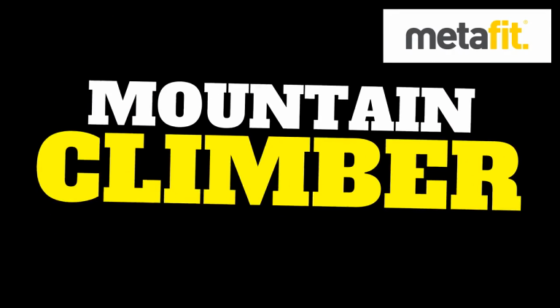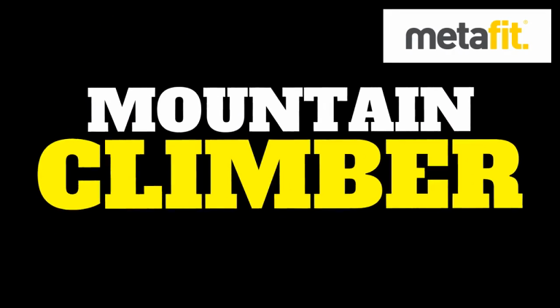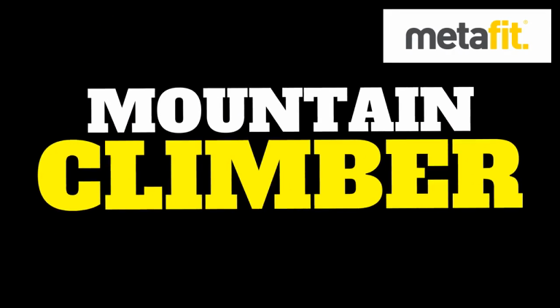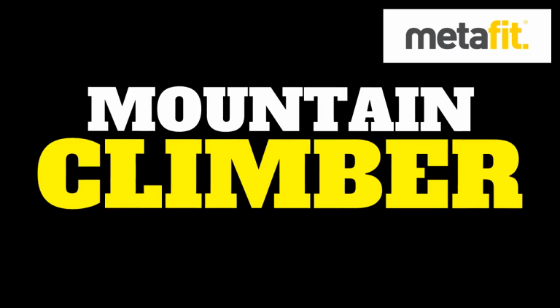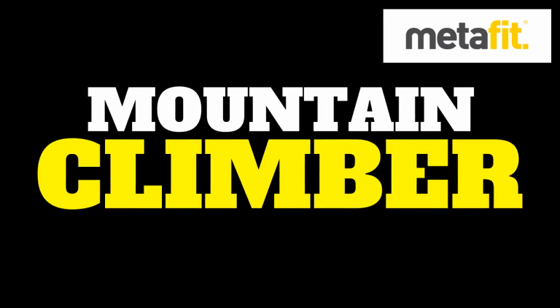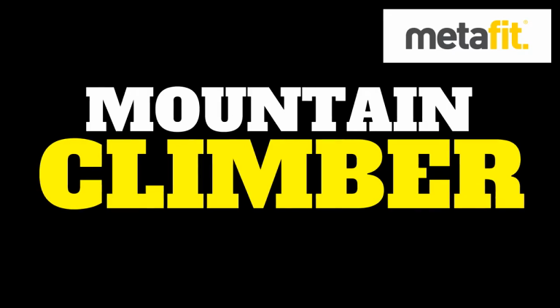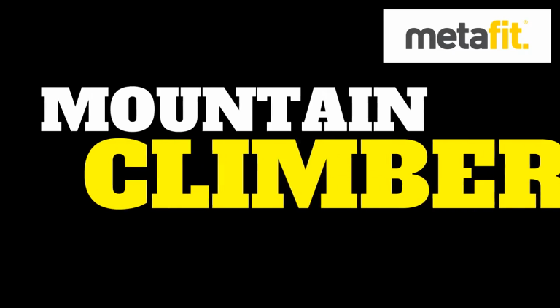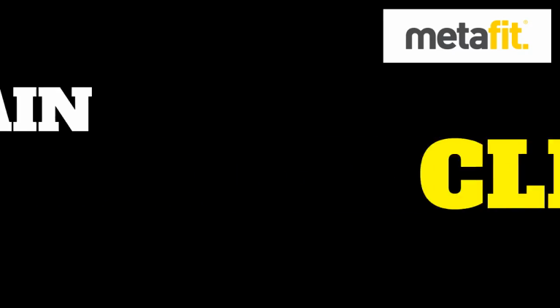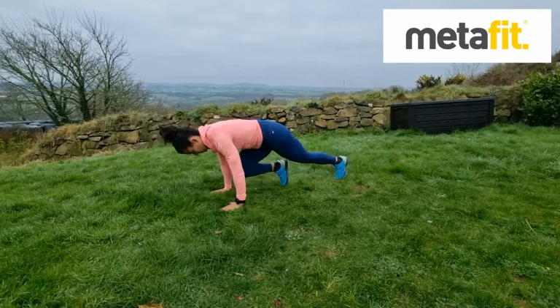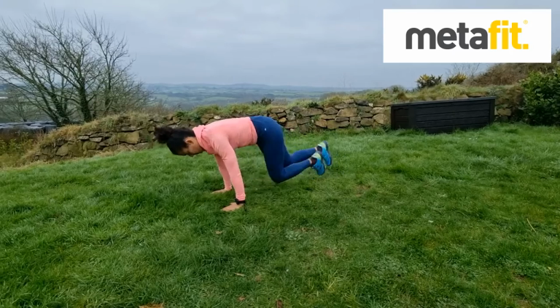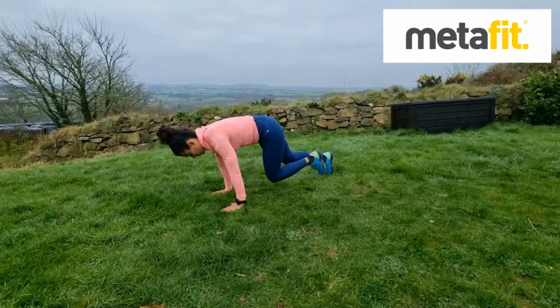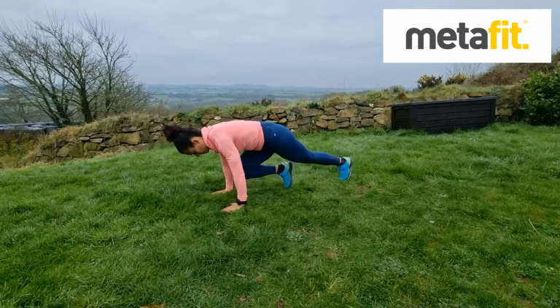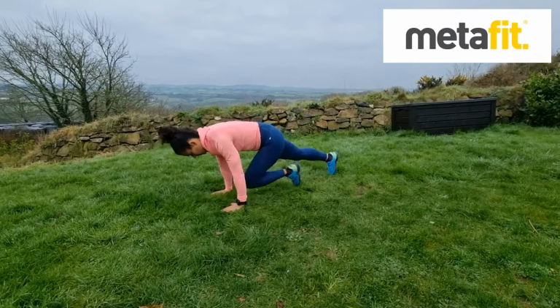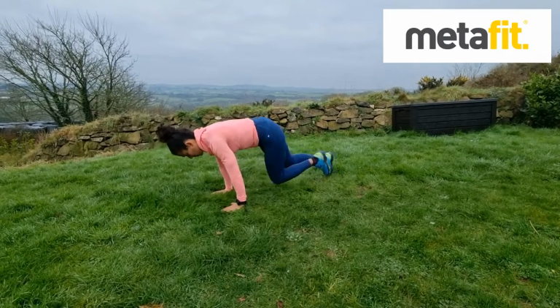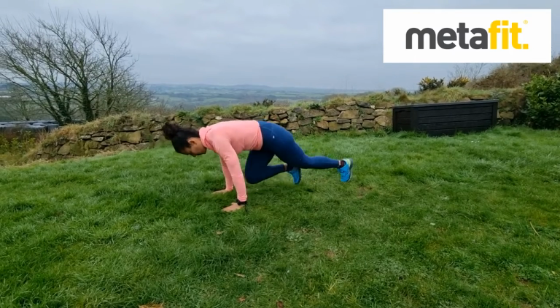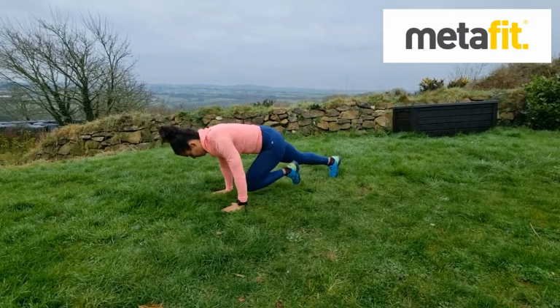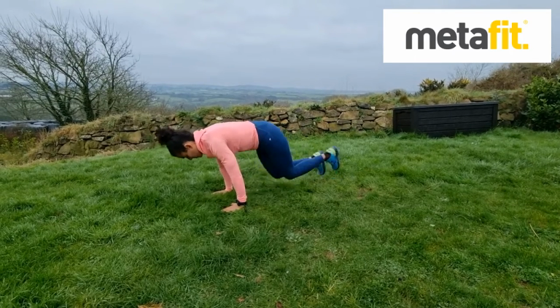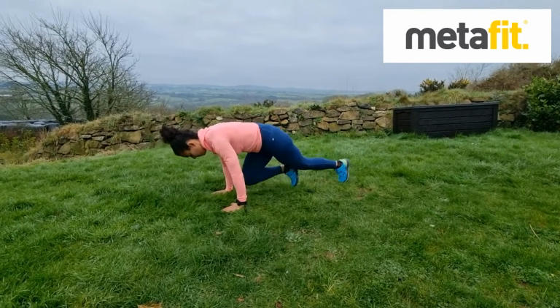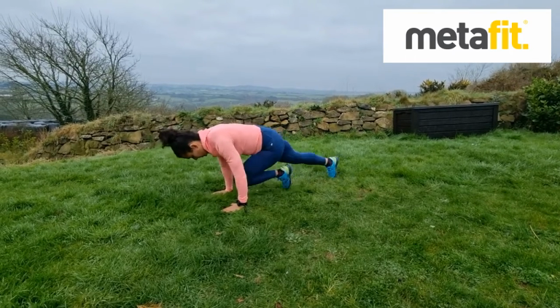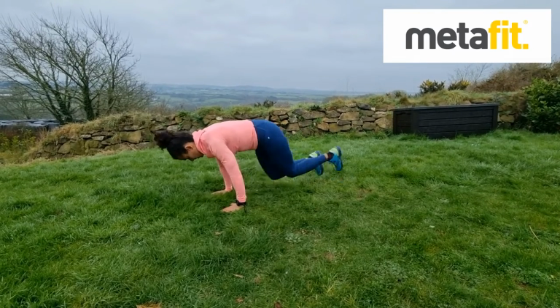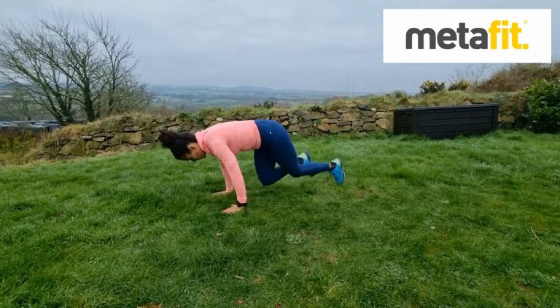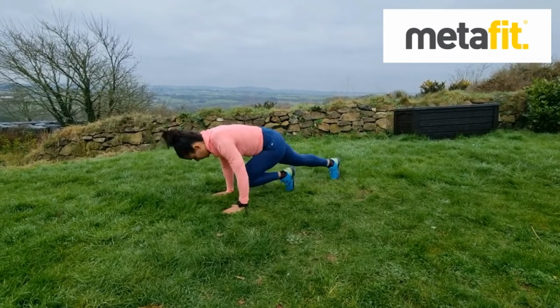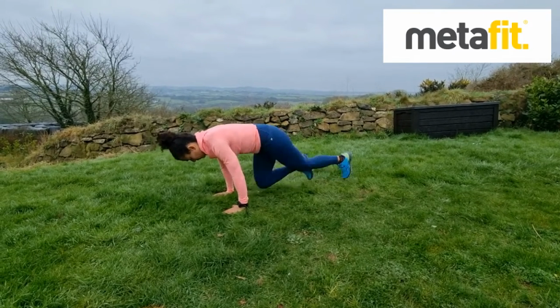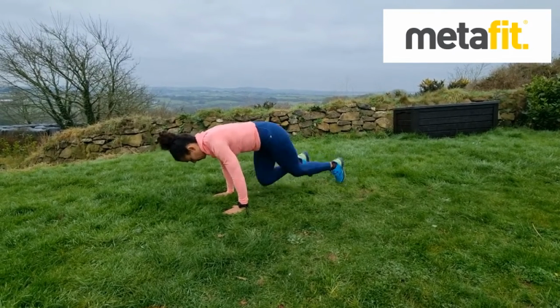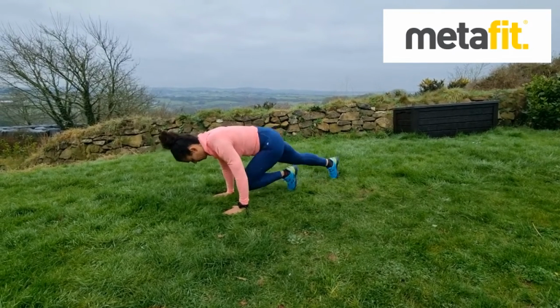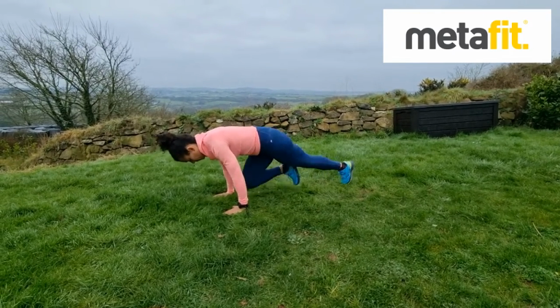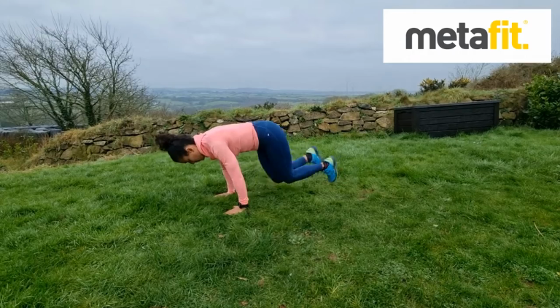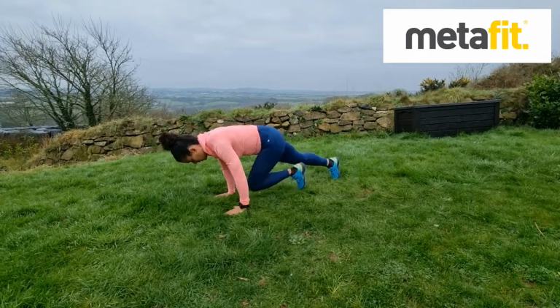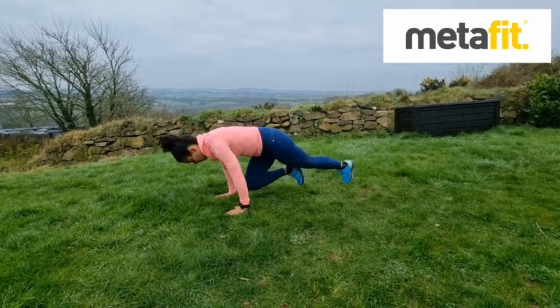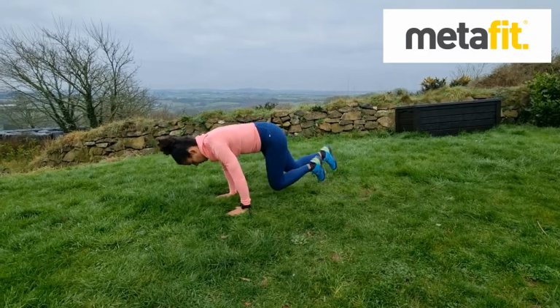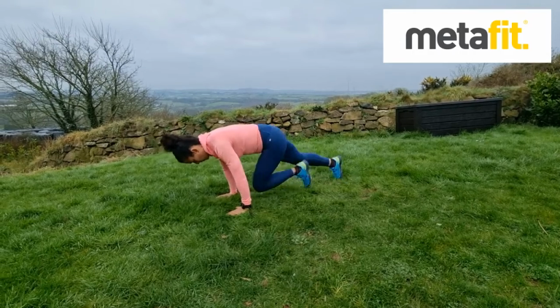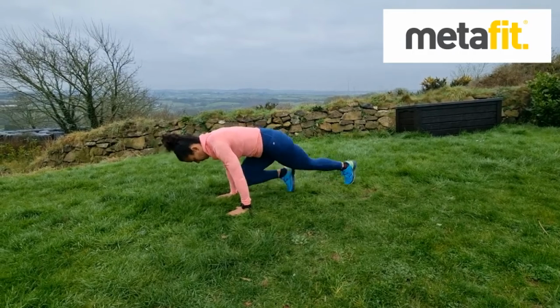The Mountain Climber — bodyweight exercise. Prone position, head still, shoulders over the hands, knees all the way into the elbows.